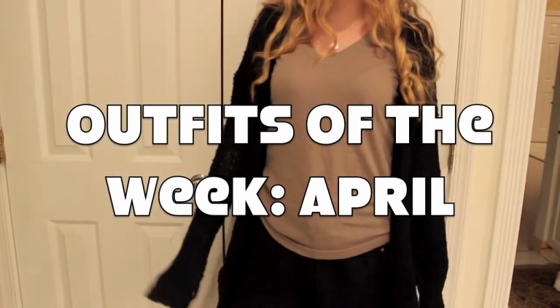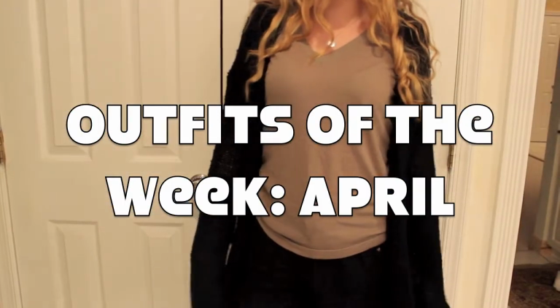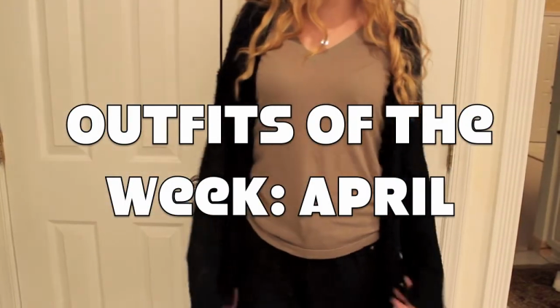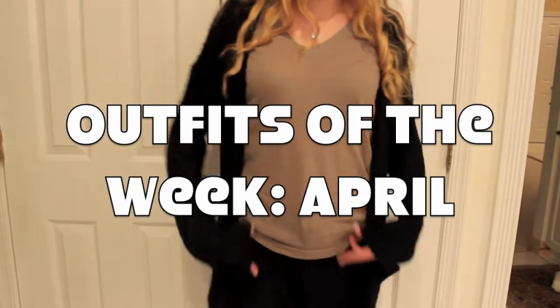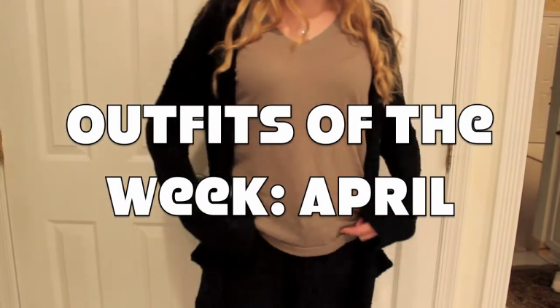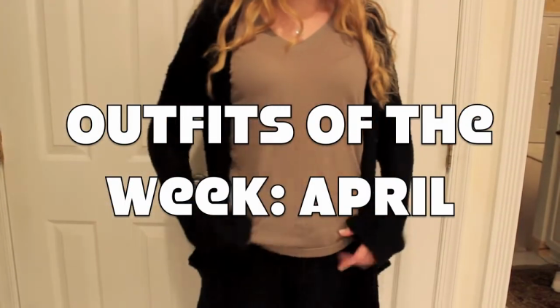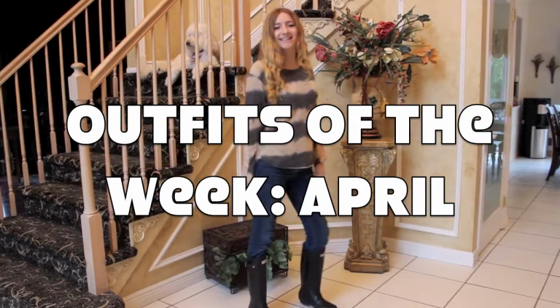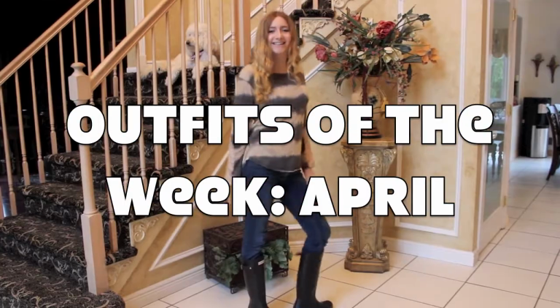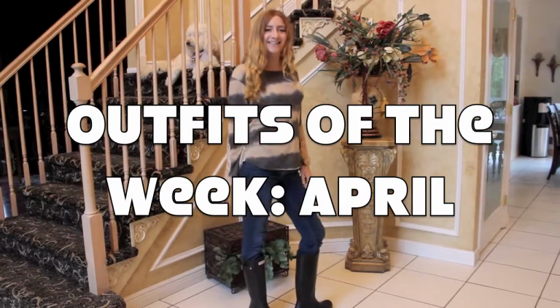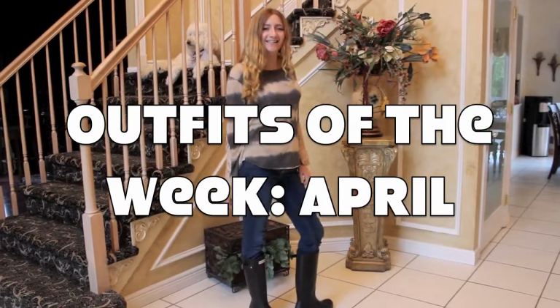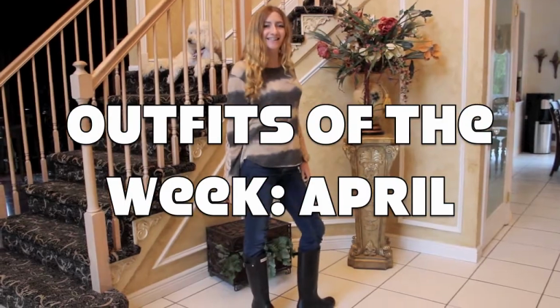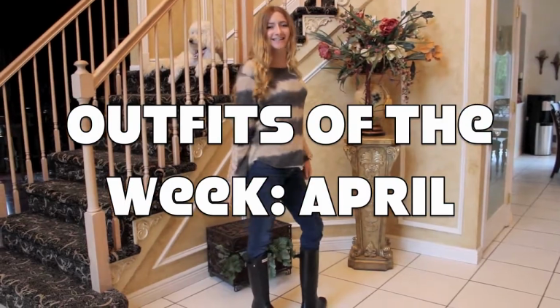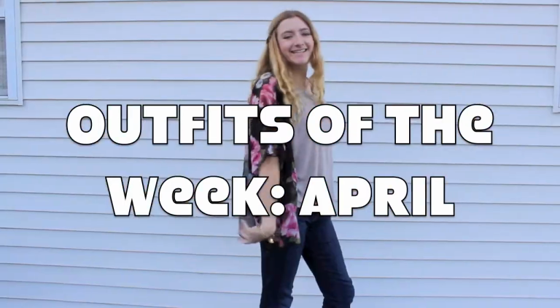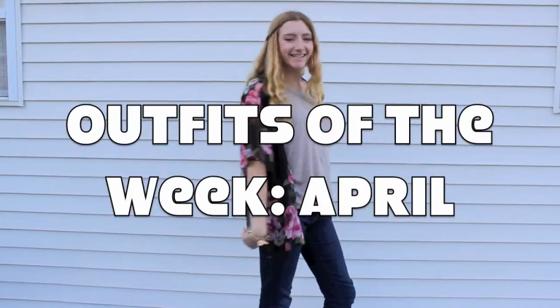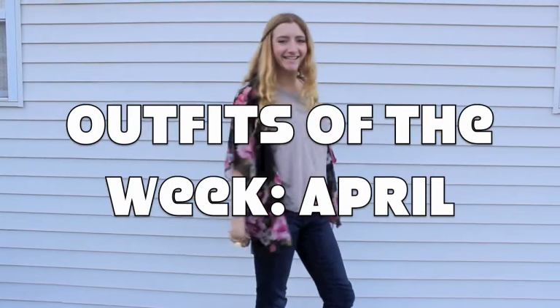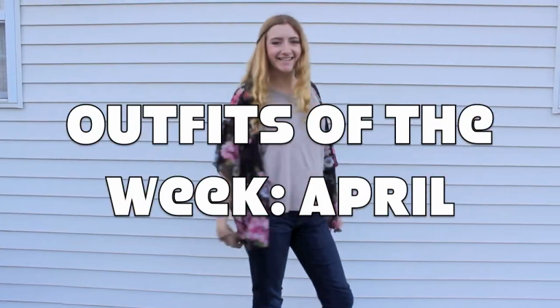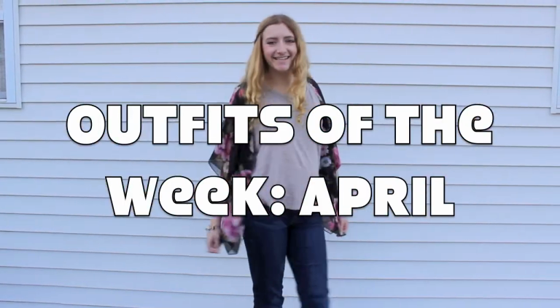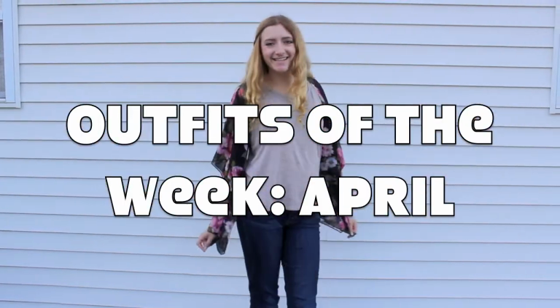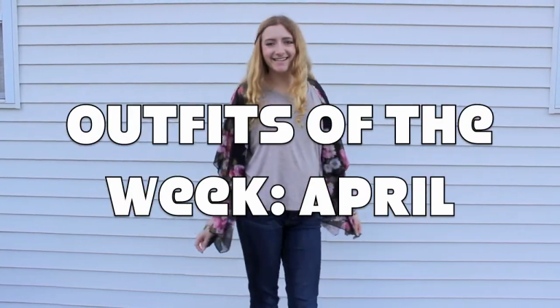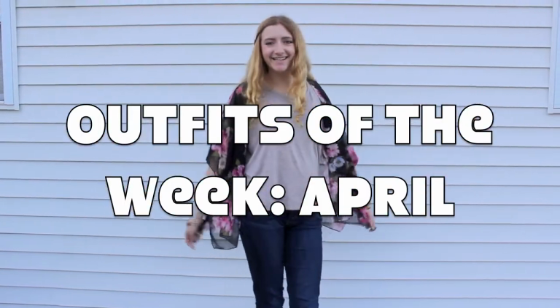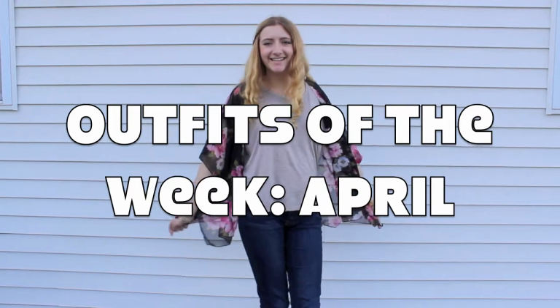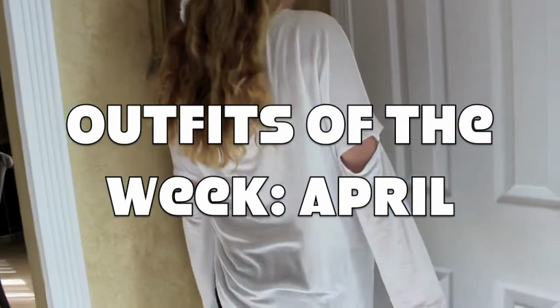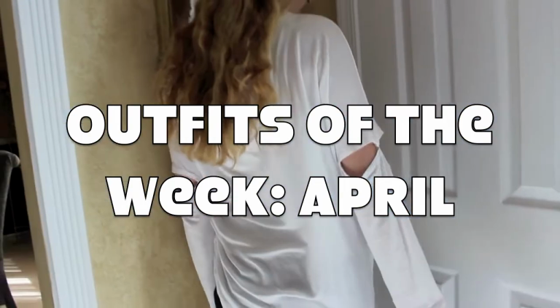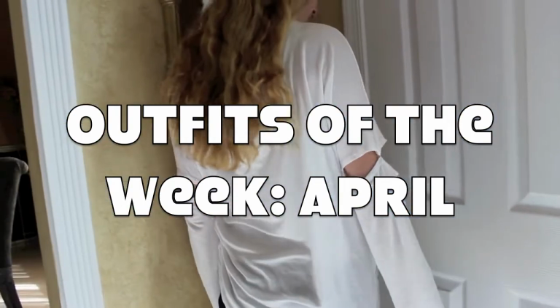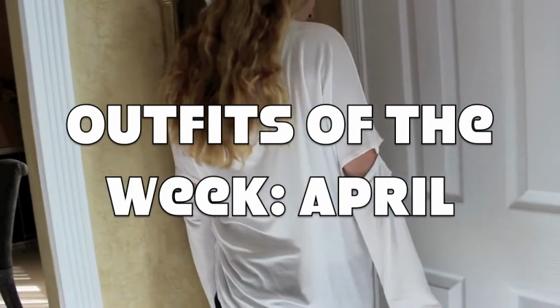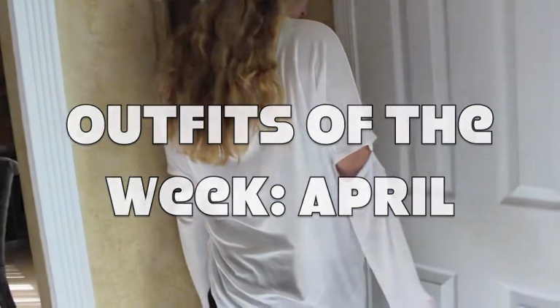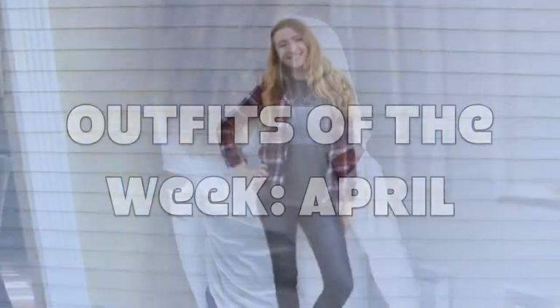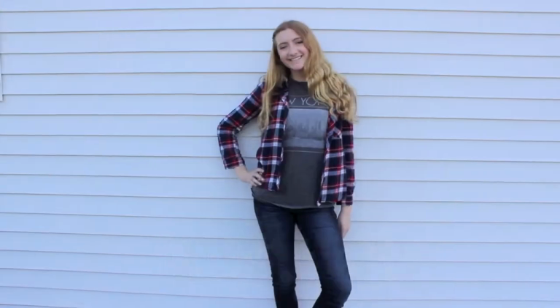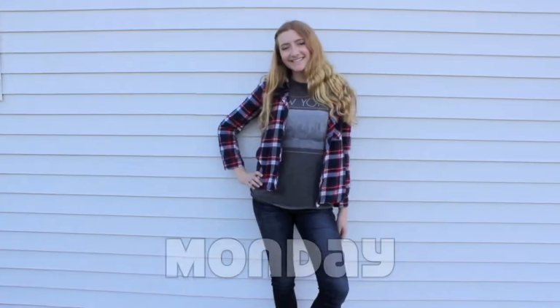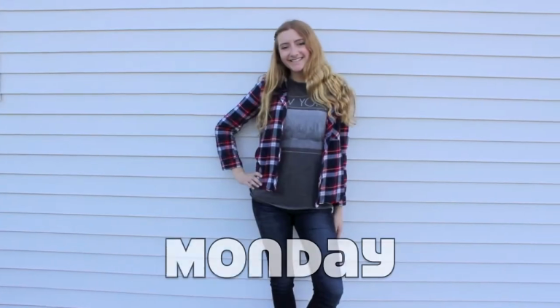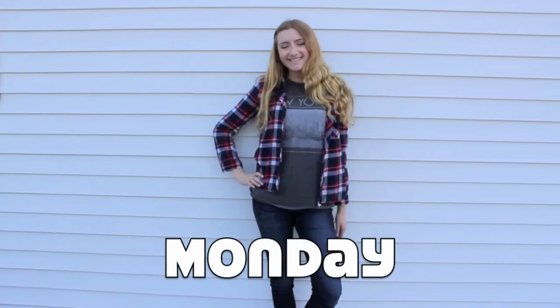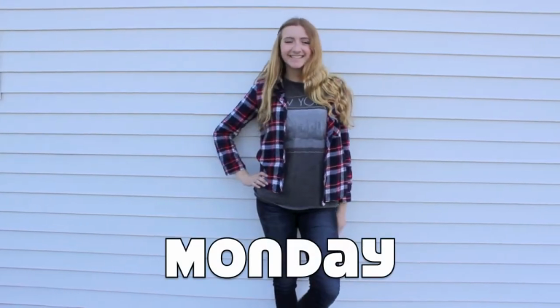Hi everybody! In this video I'll be showing you guys all the outfits I wore during the last week of April into May.